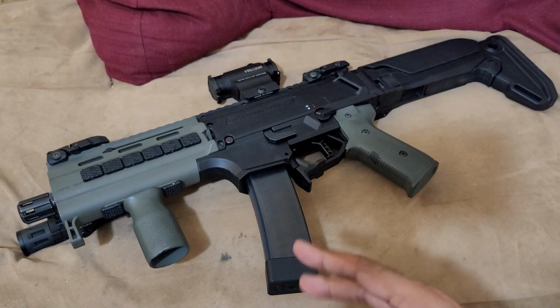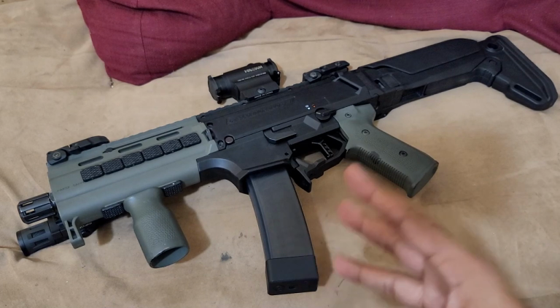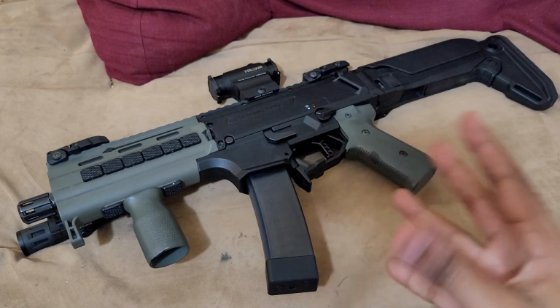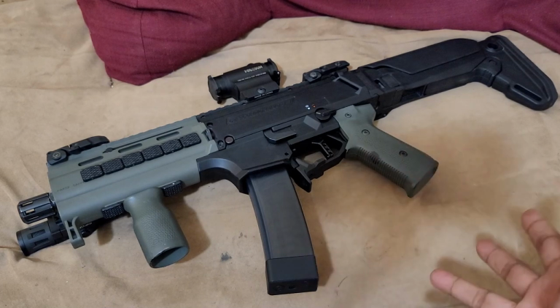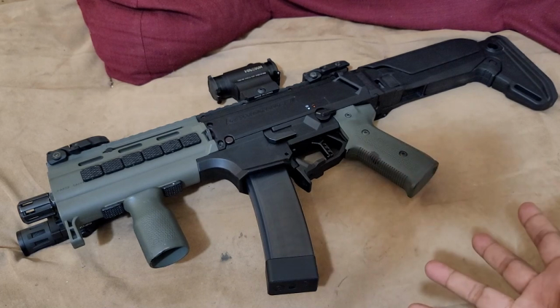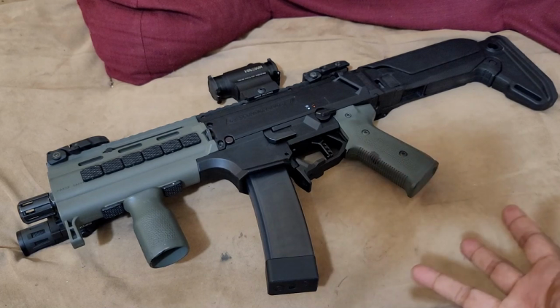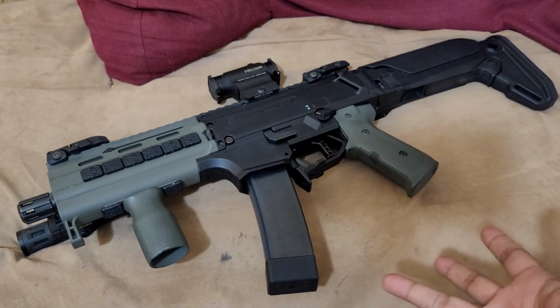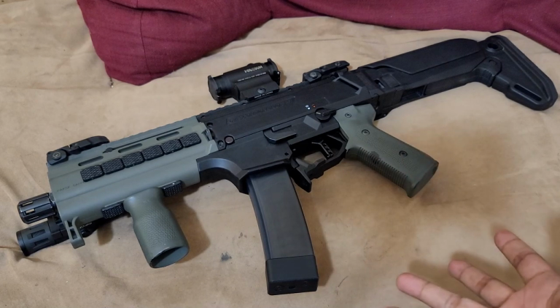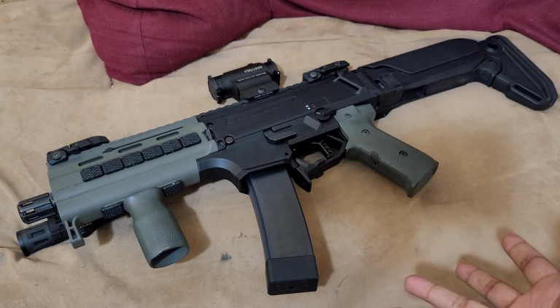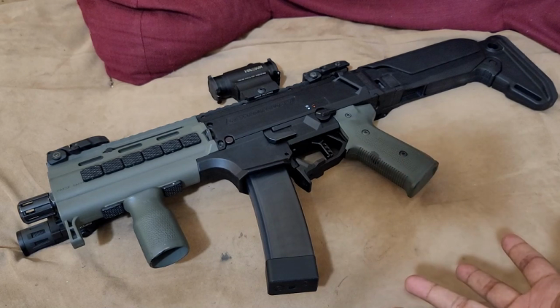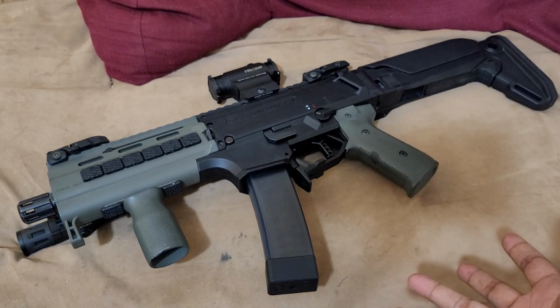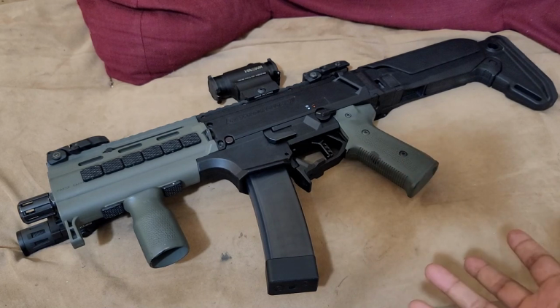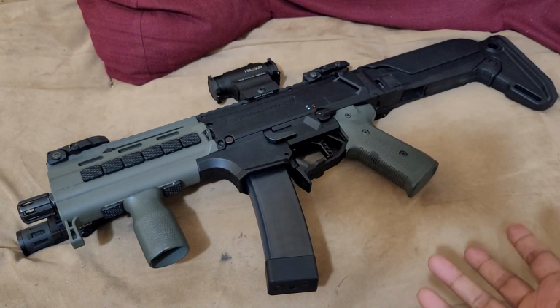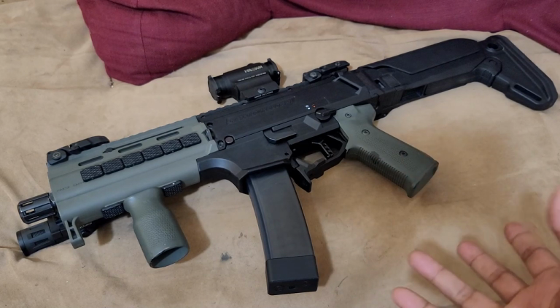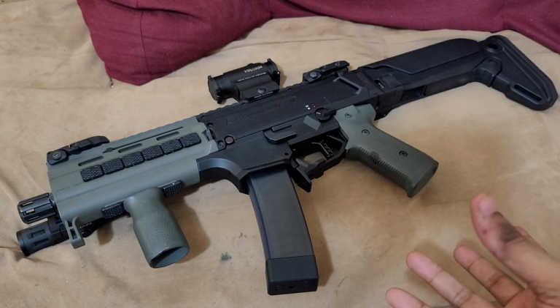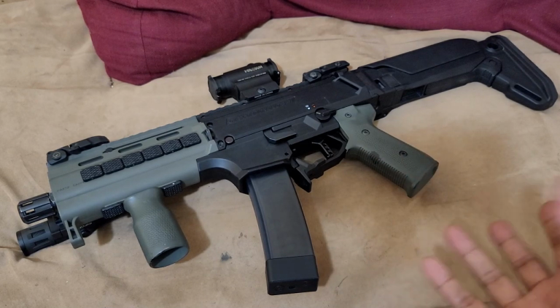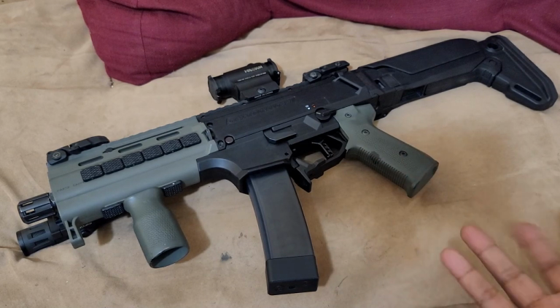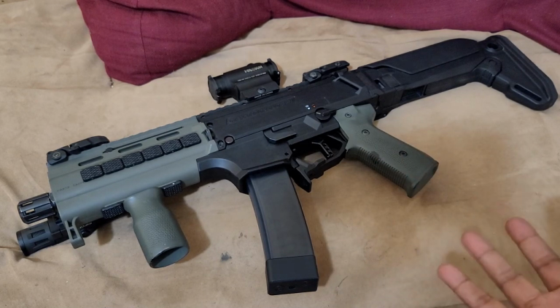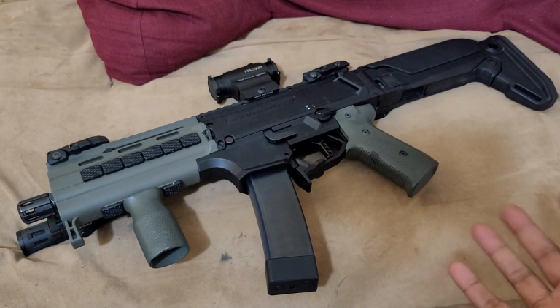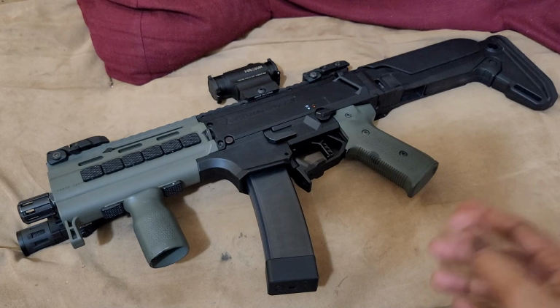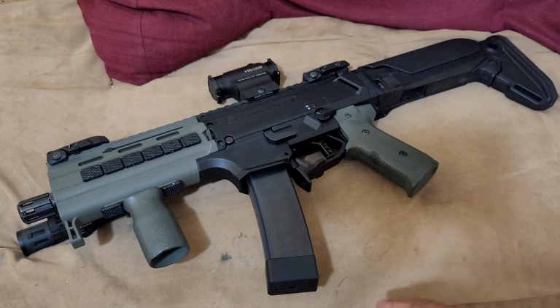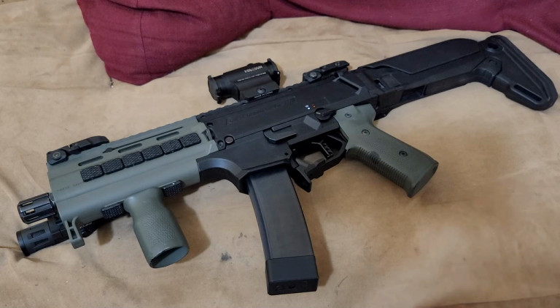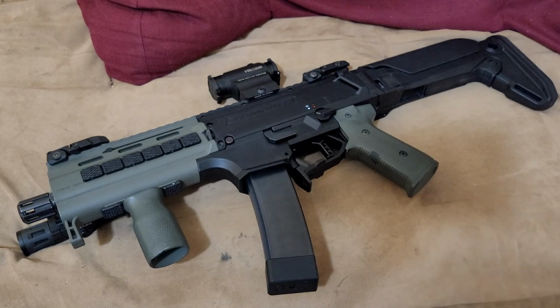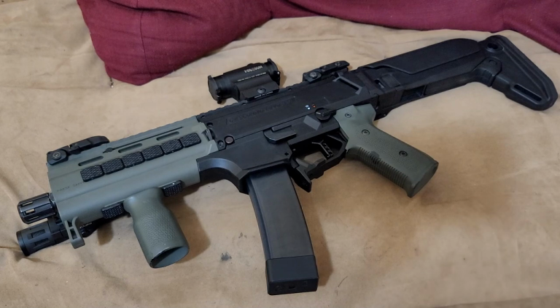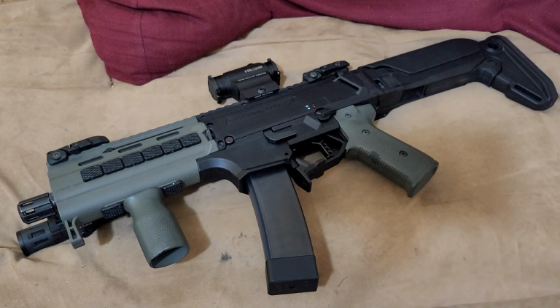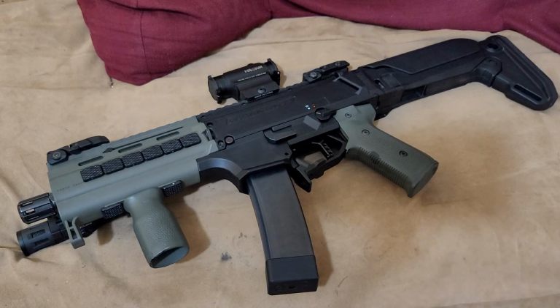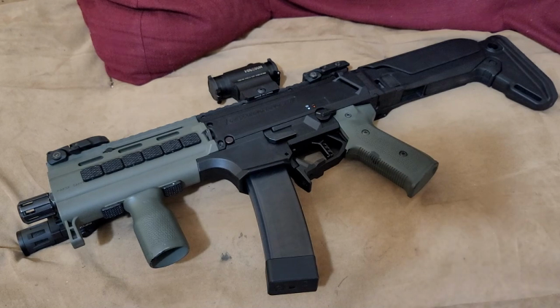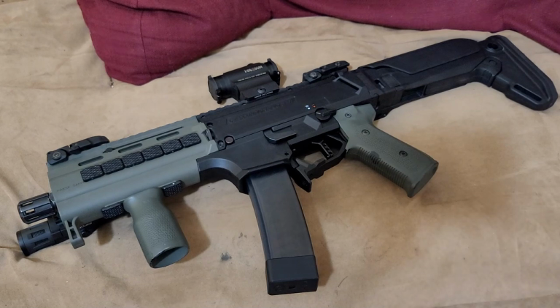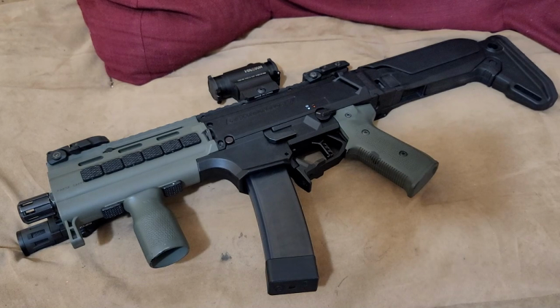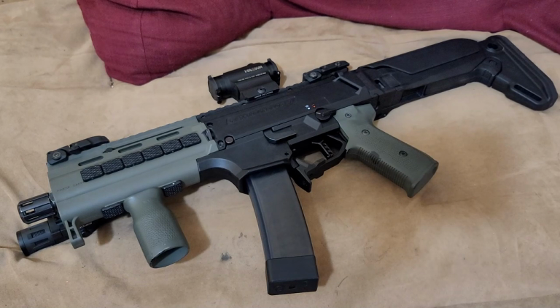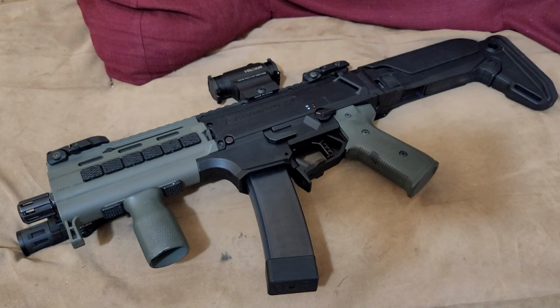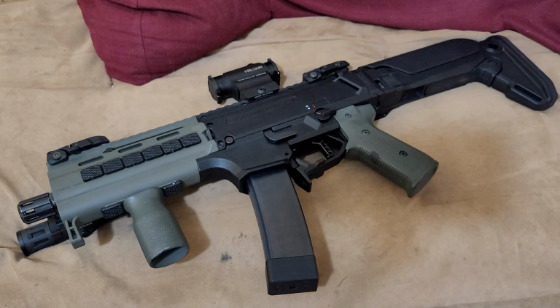I'm going to talk about some of the things that I've done to this gun and give my overall impressions of it after the updates.